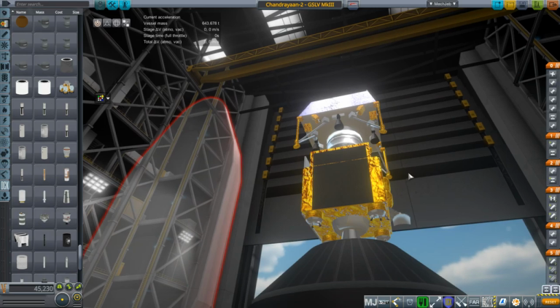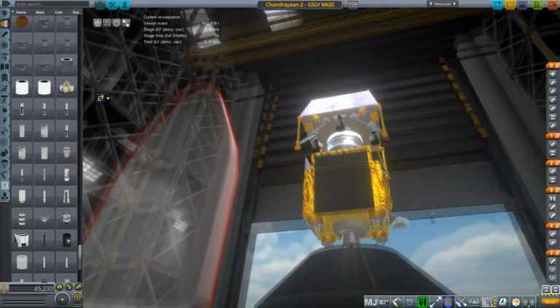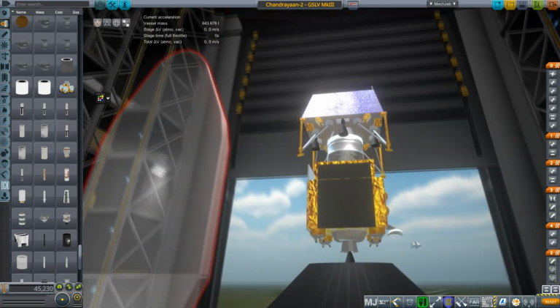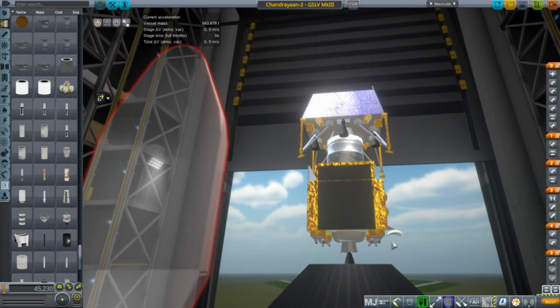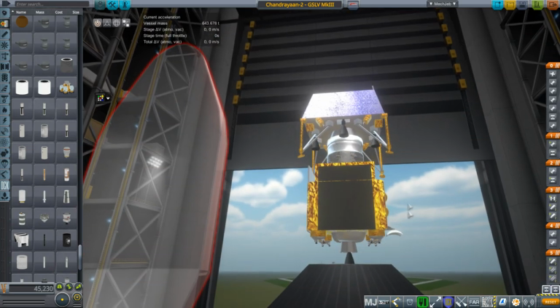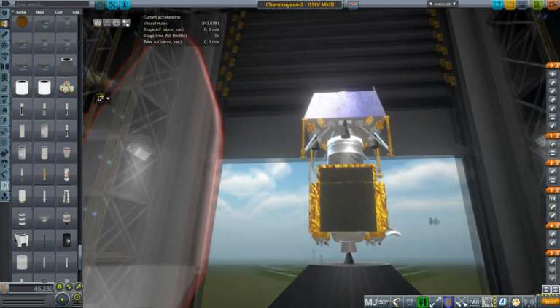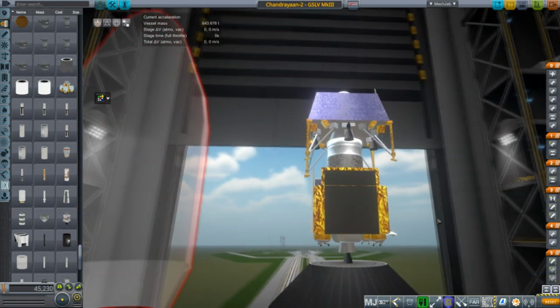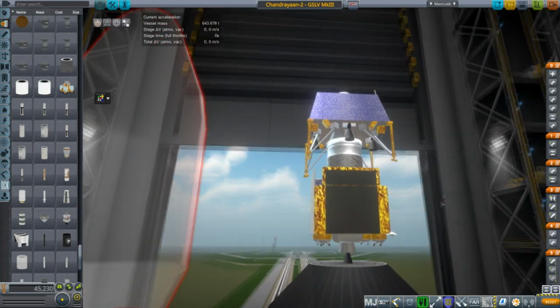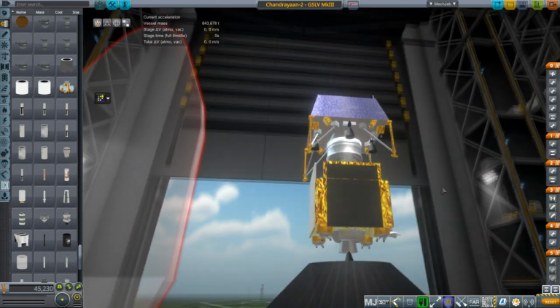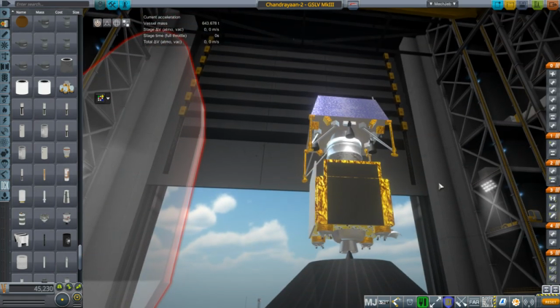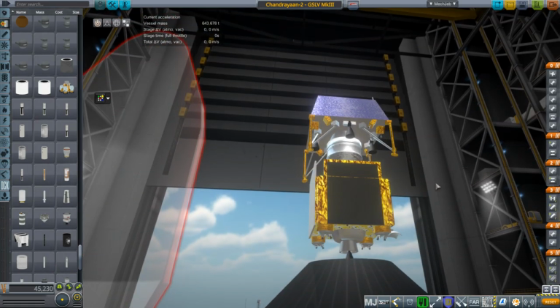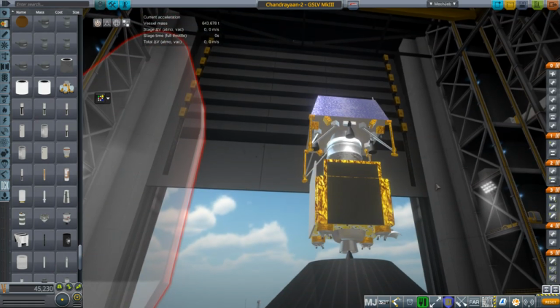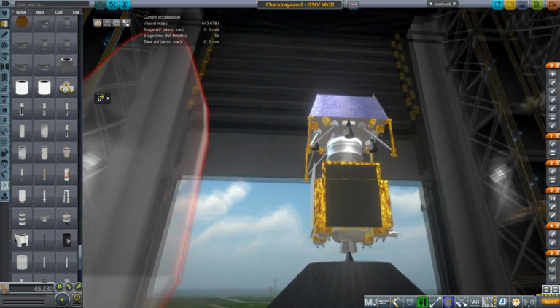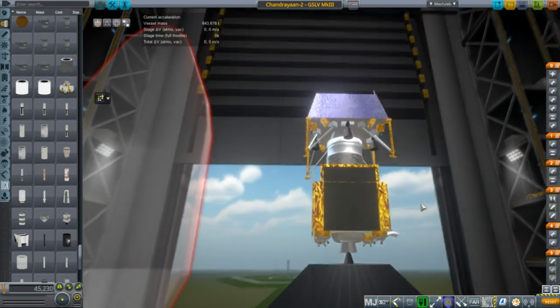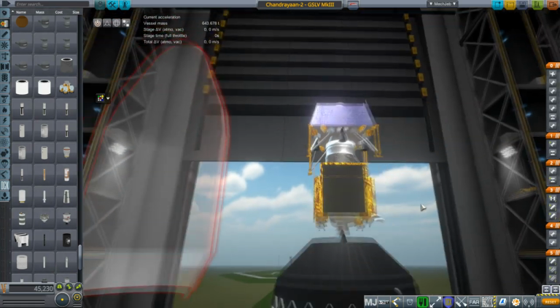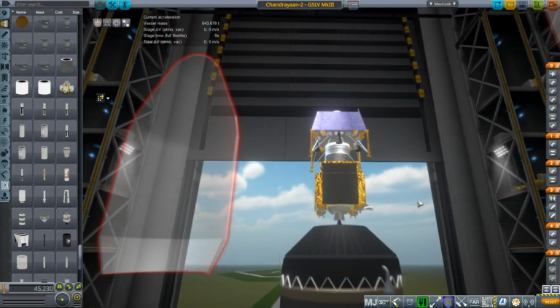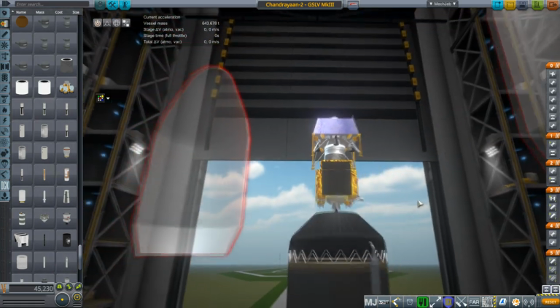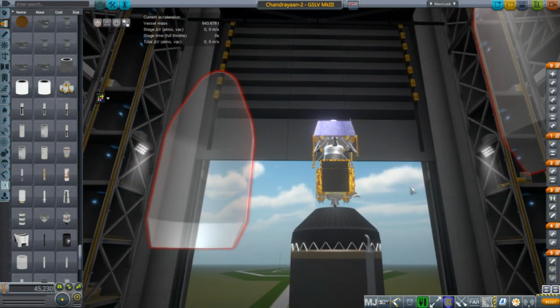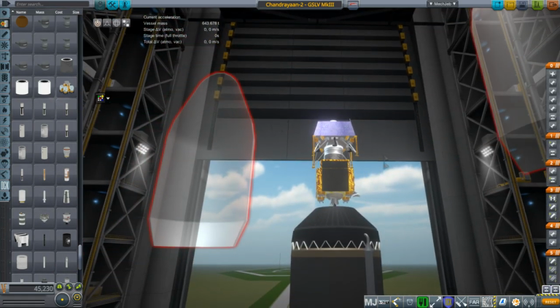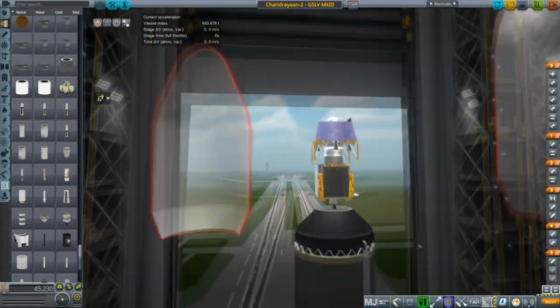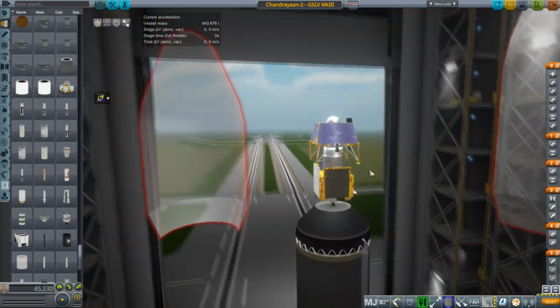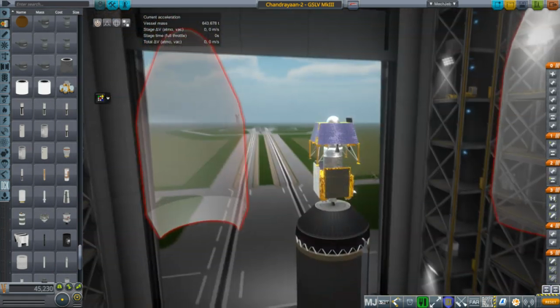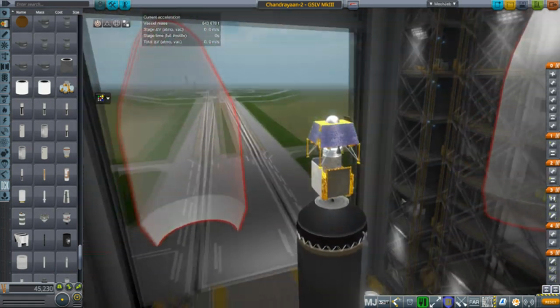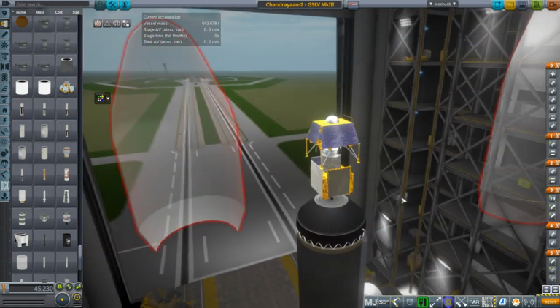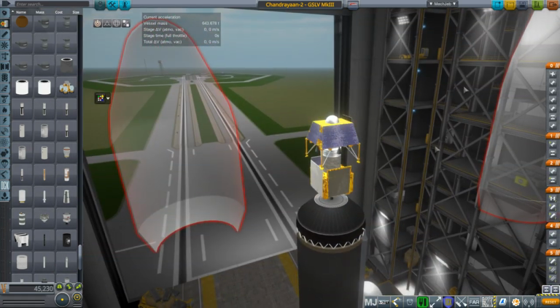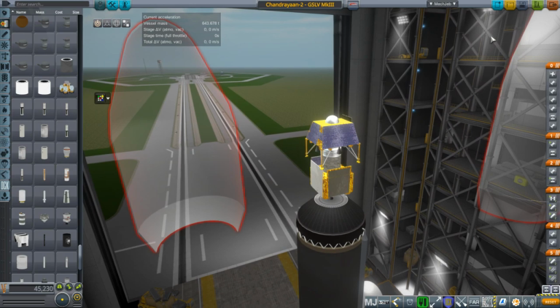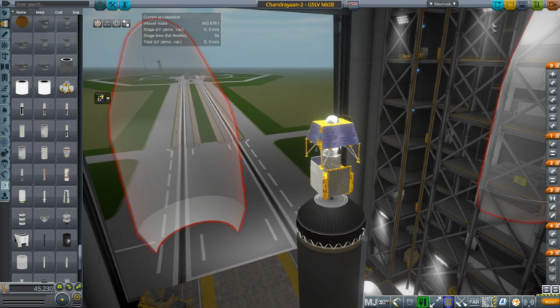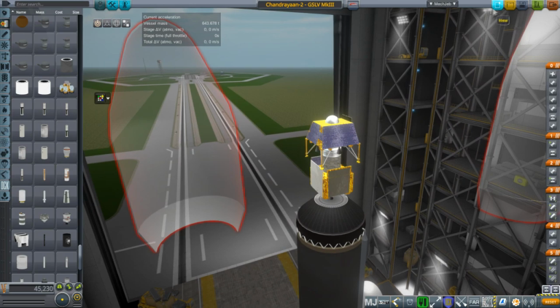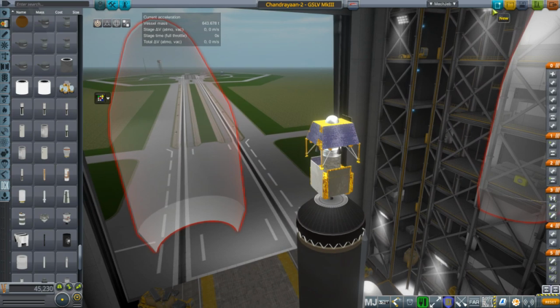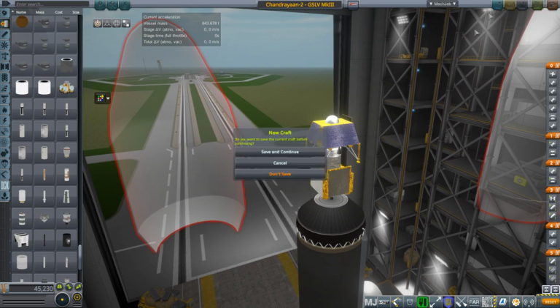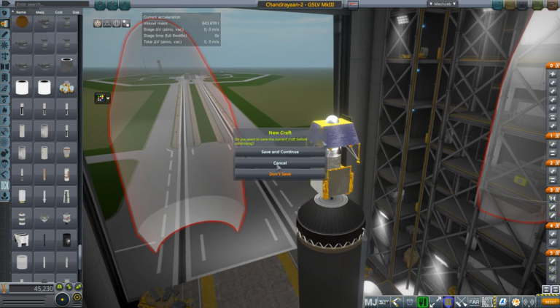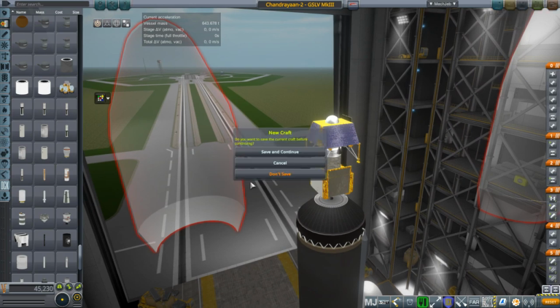They get the antenna at least, so that's good. We'll check out the RCS thrusters and all that business, but first let's put it together.